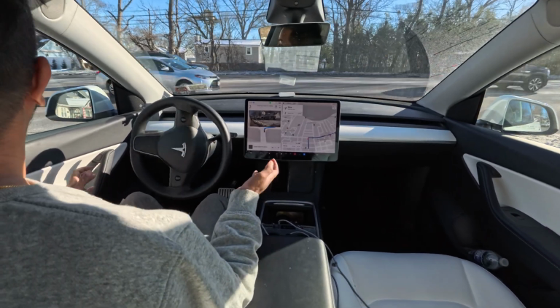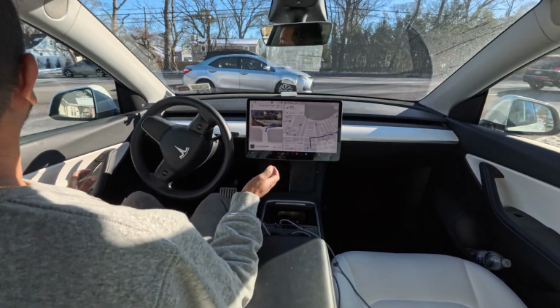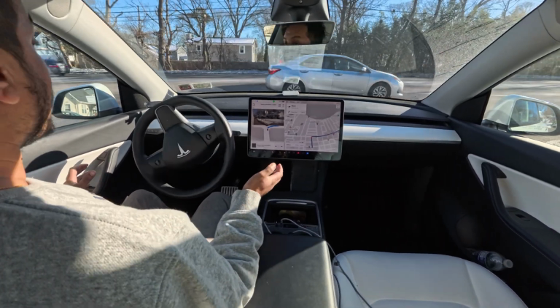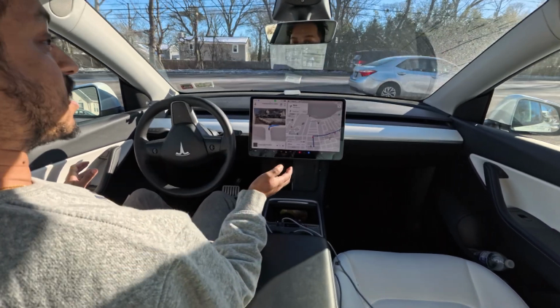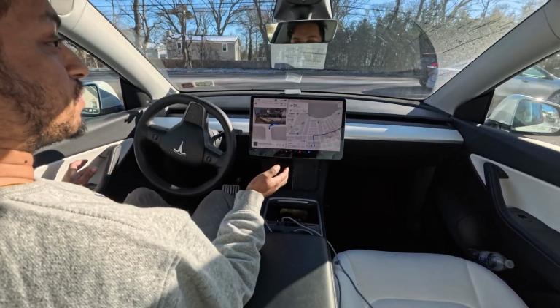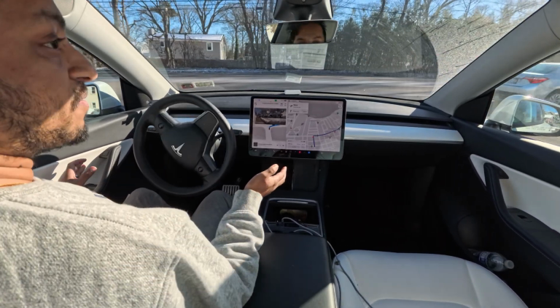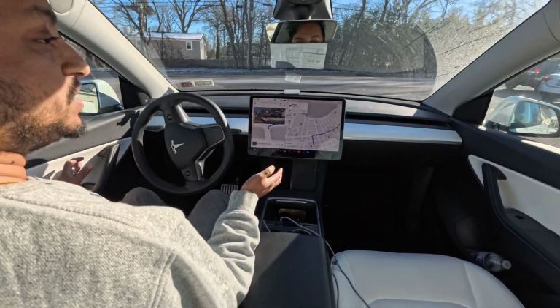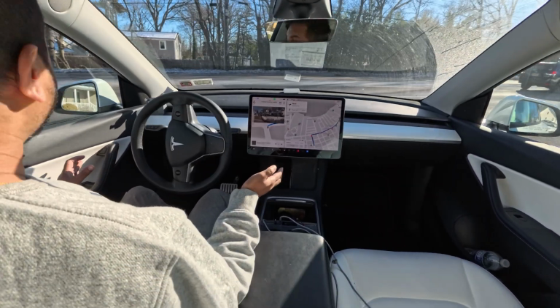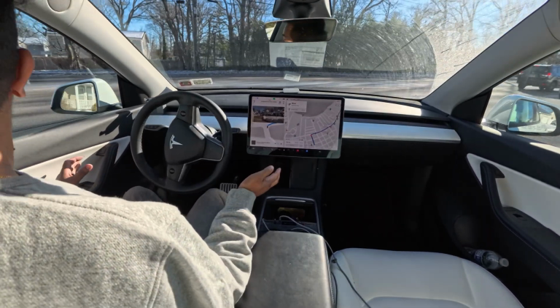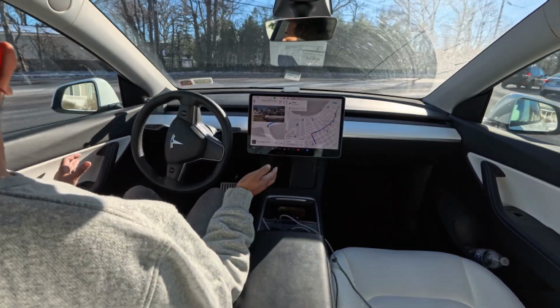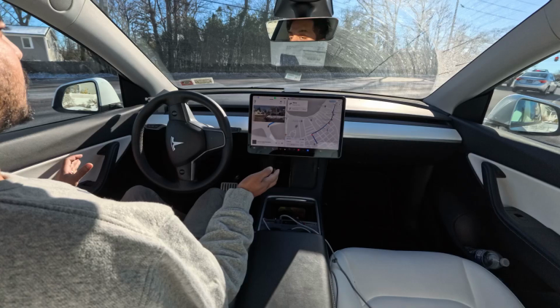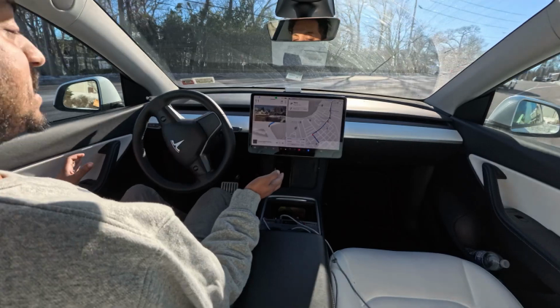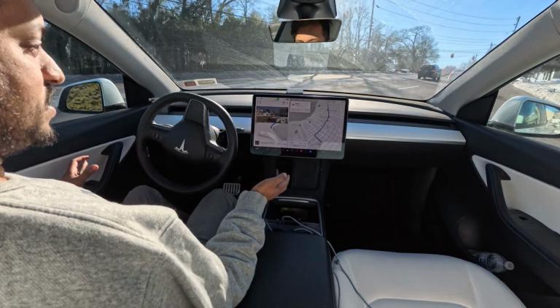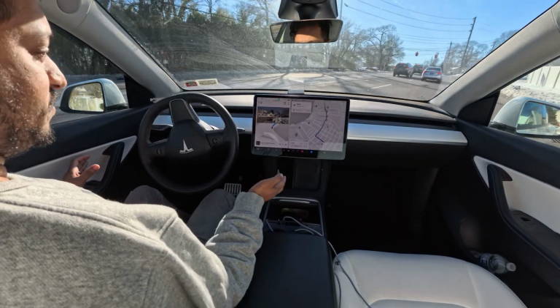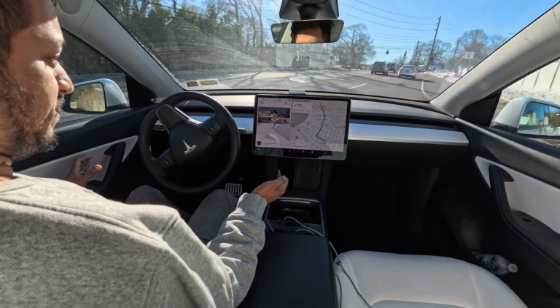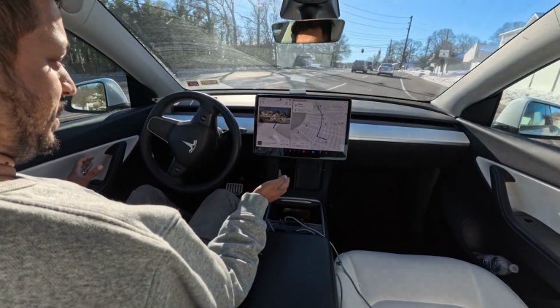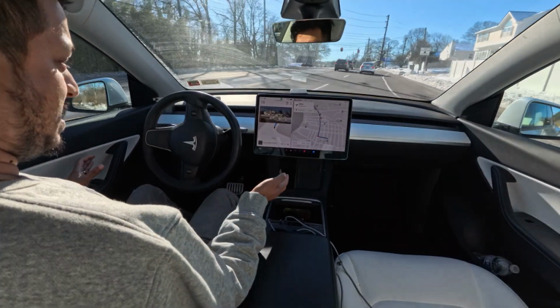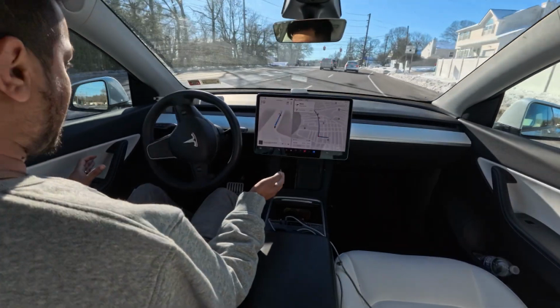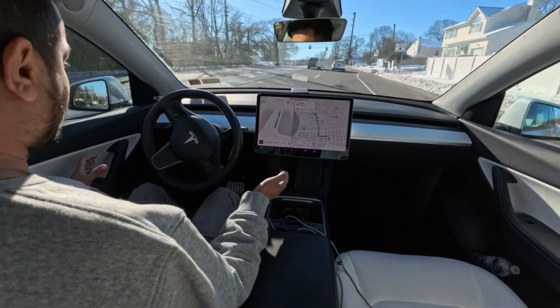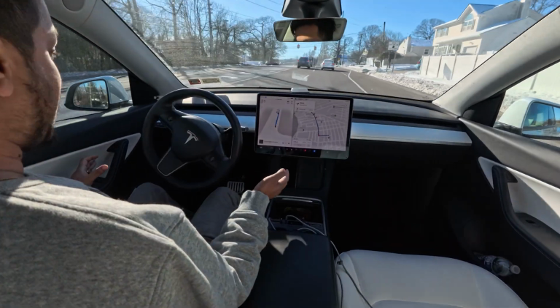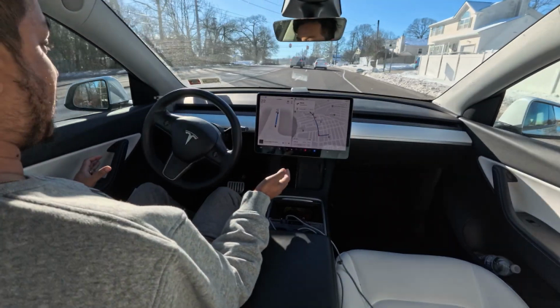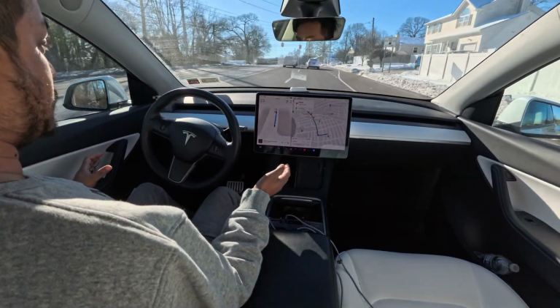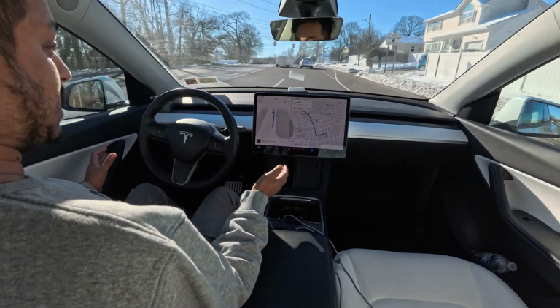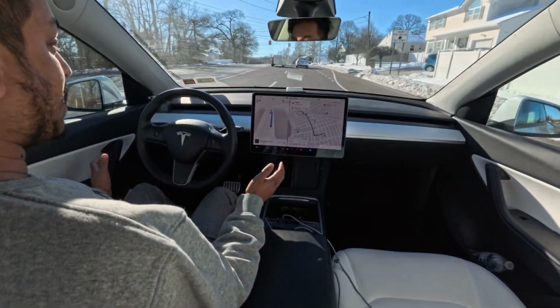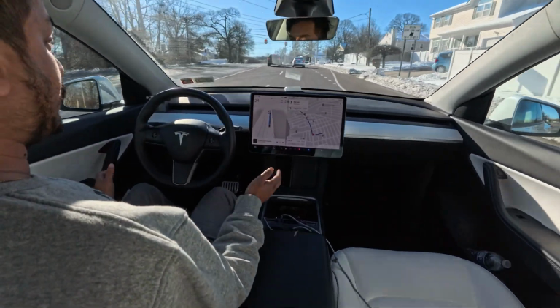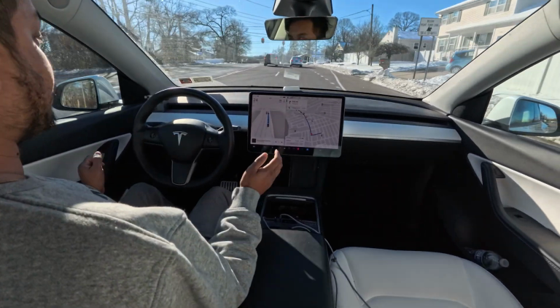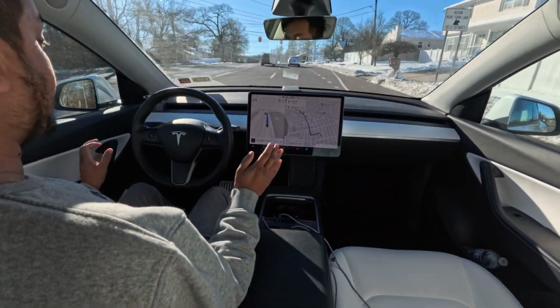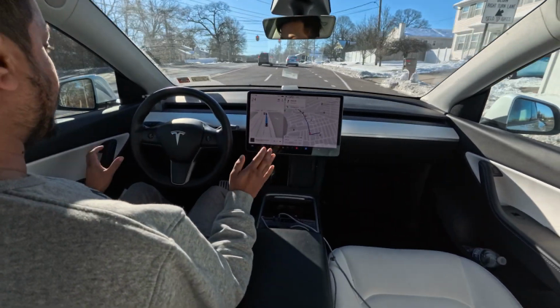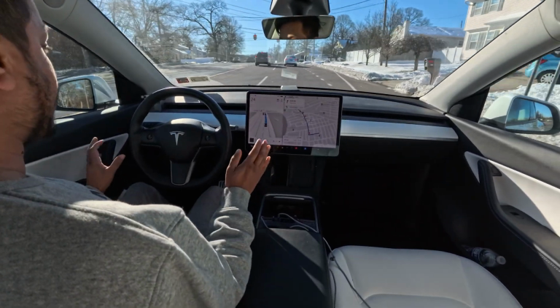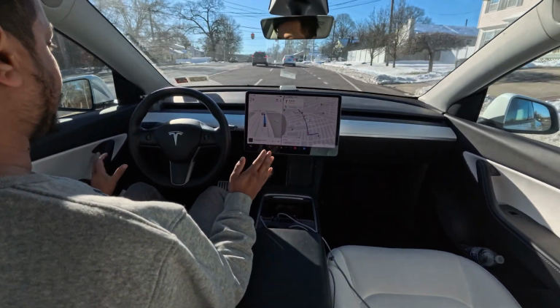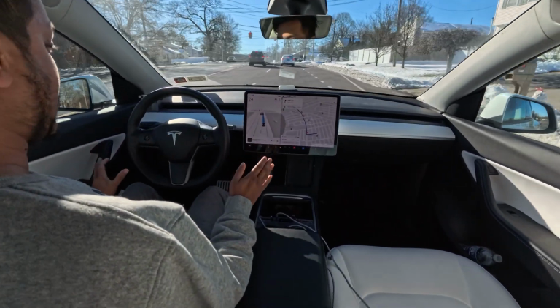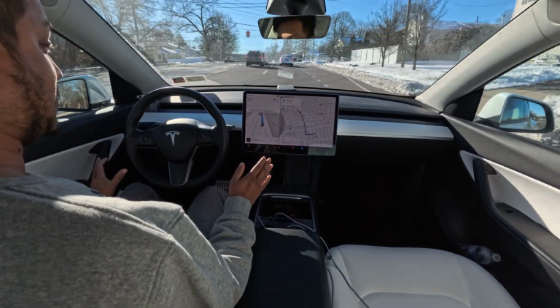Let's see how the car performs here making that right turn — very nice, and it speeds up right away, very very nice.